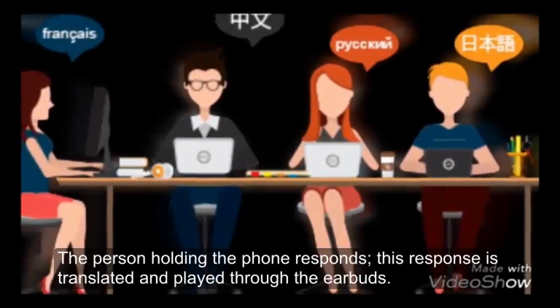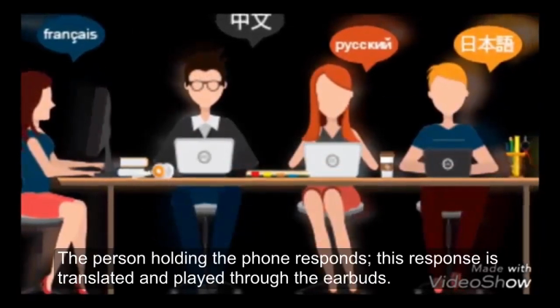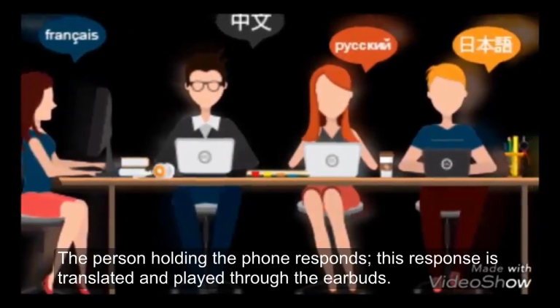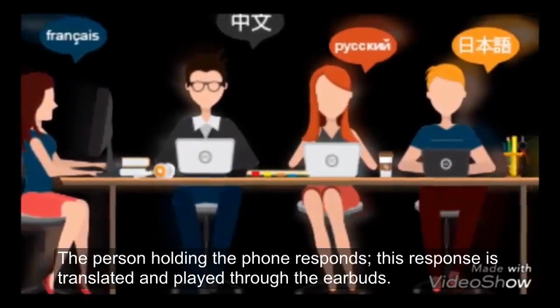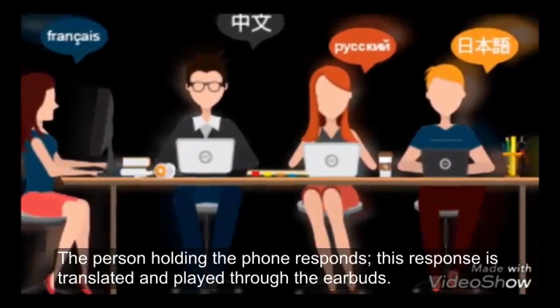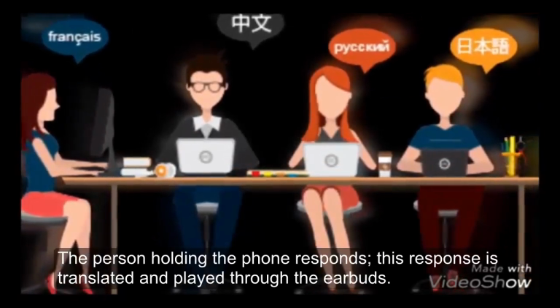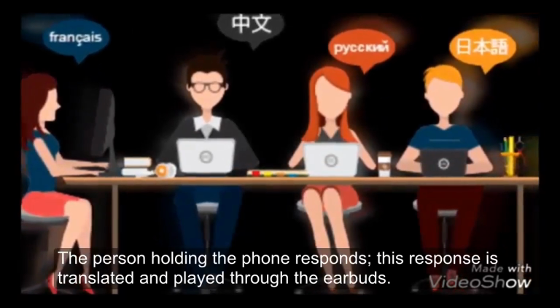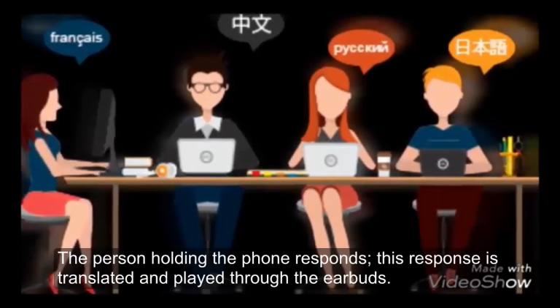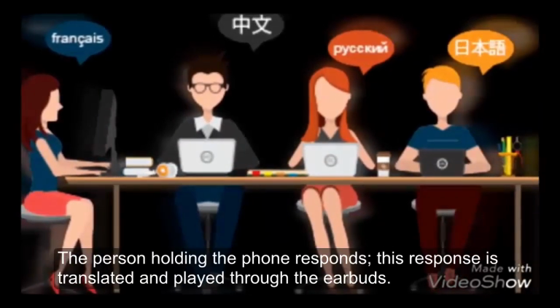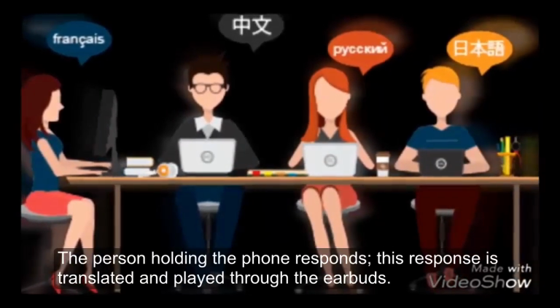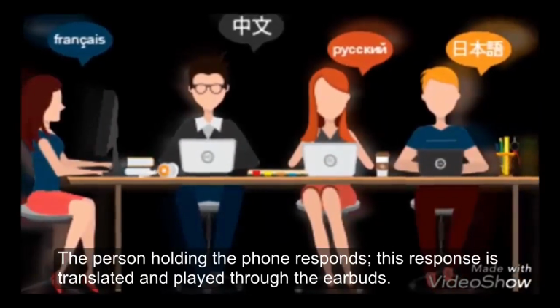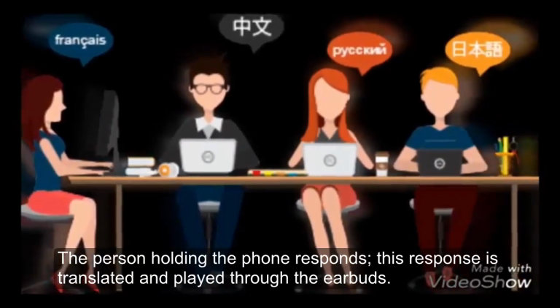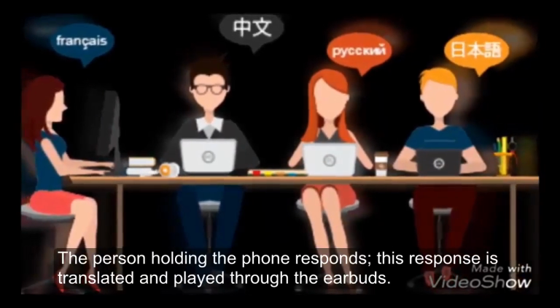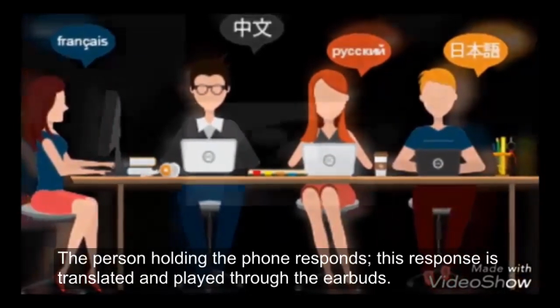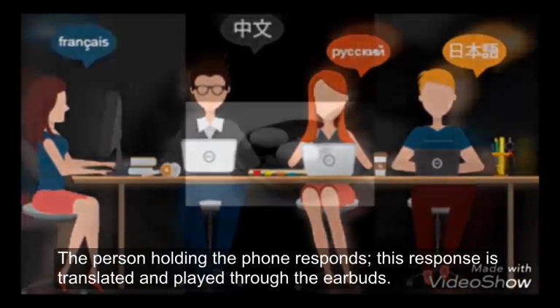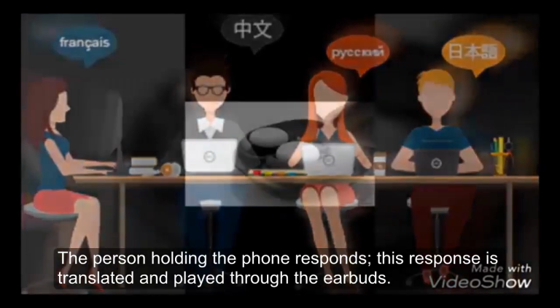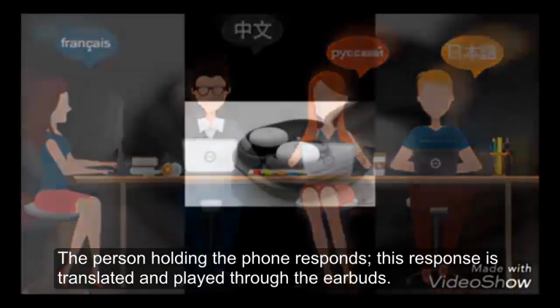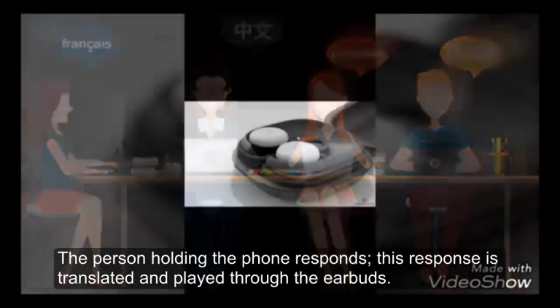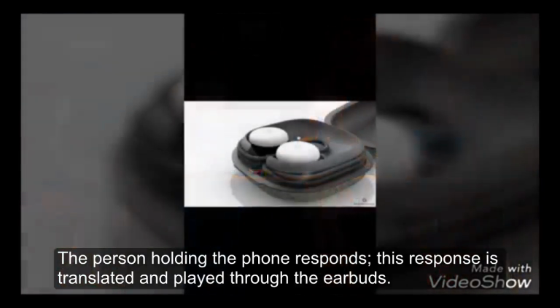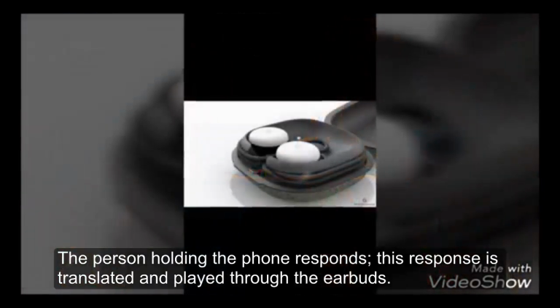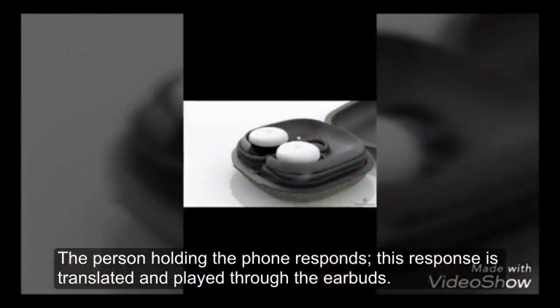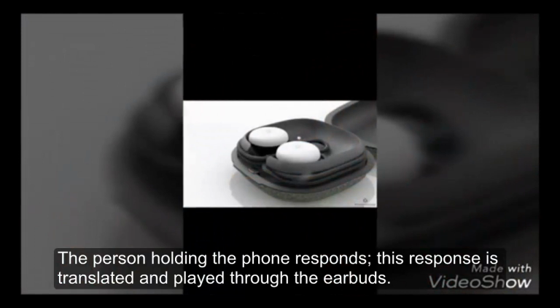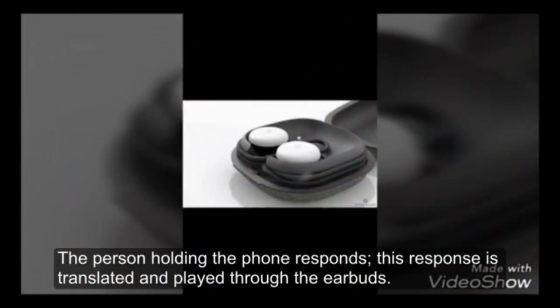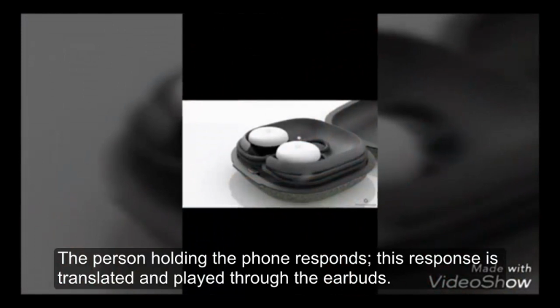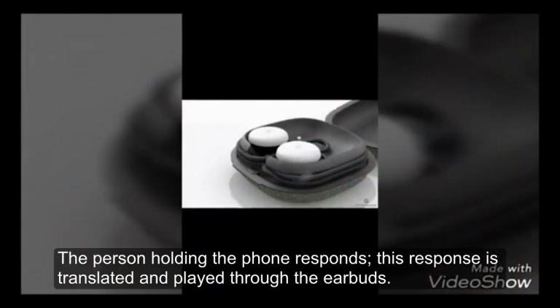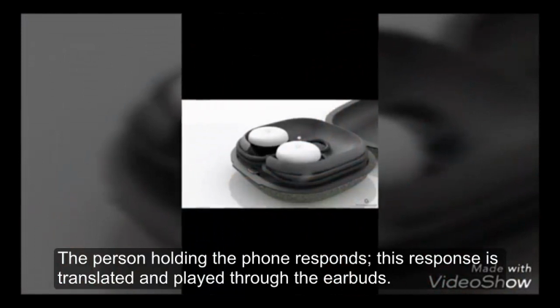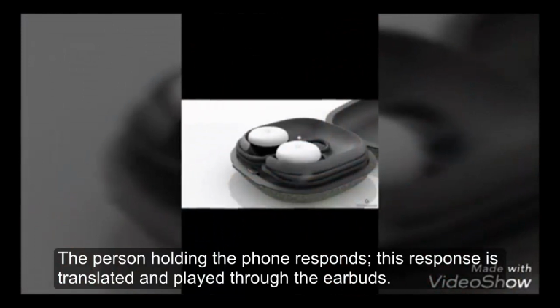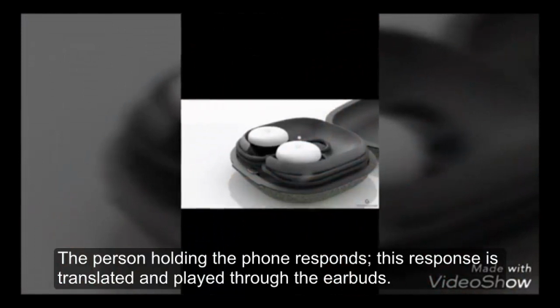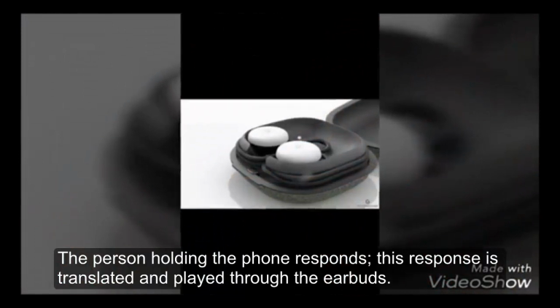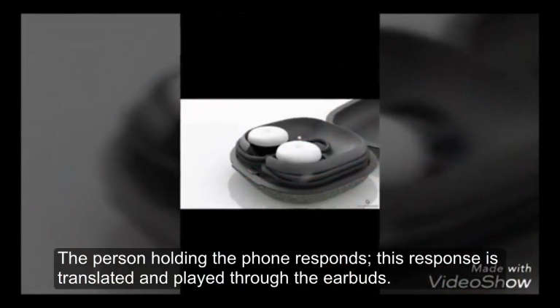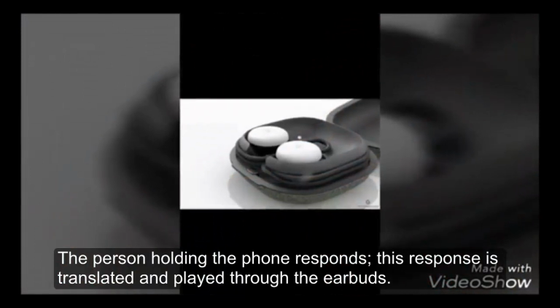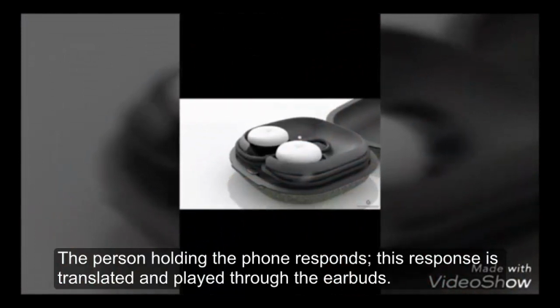The person holding the phone responds, and this response is translated and played through the earbuds.